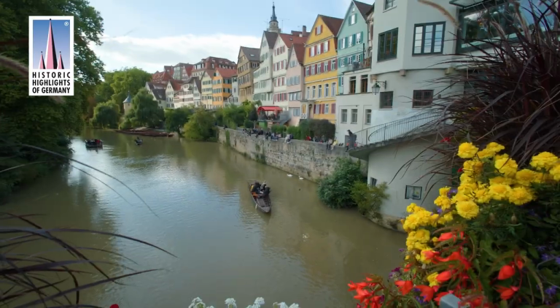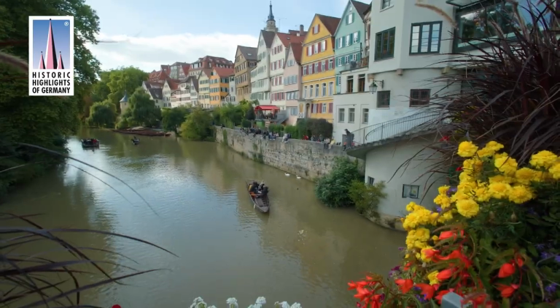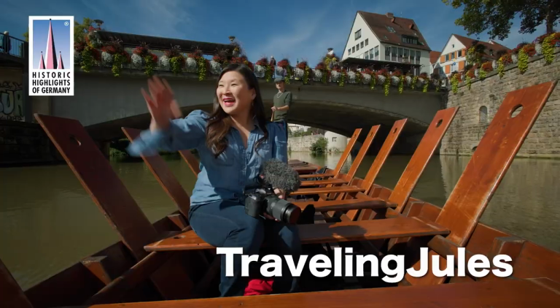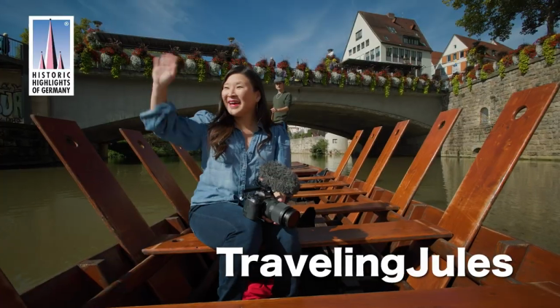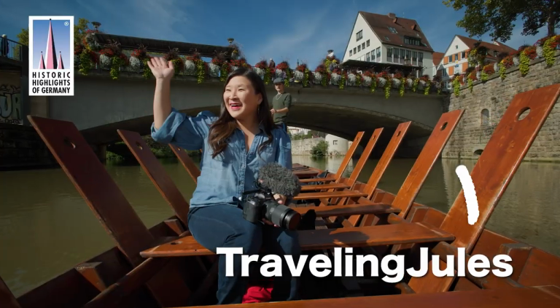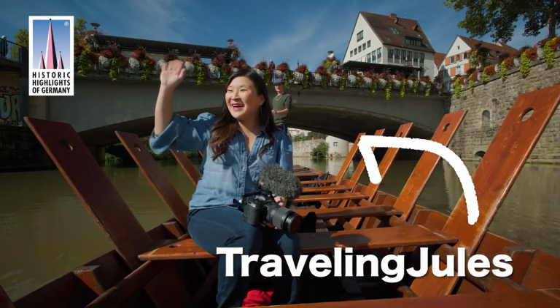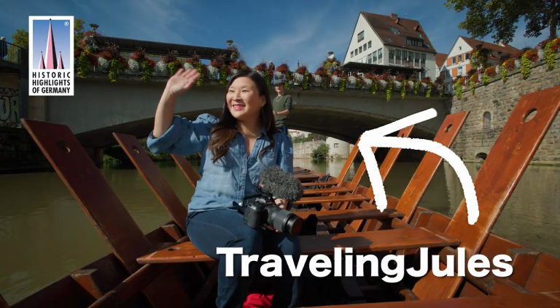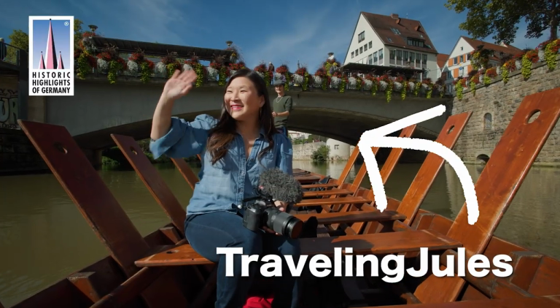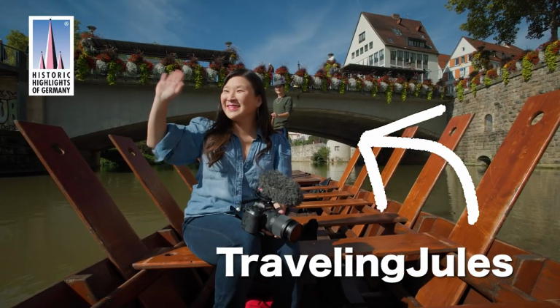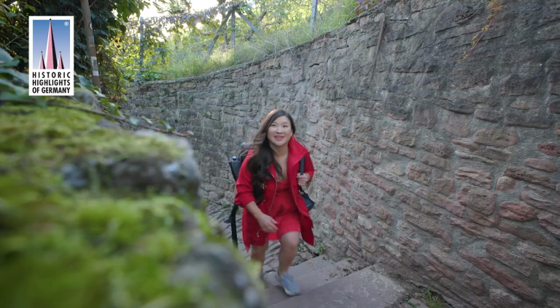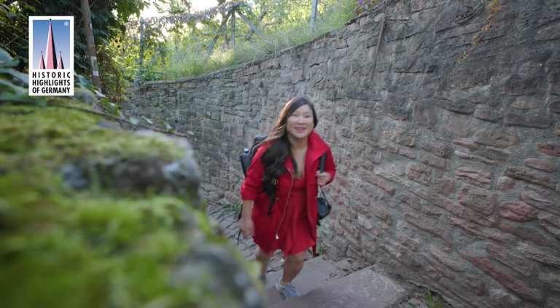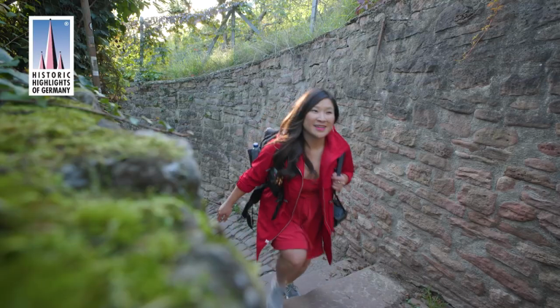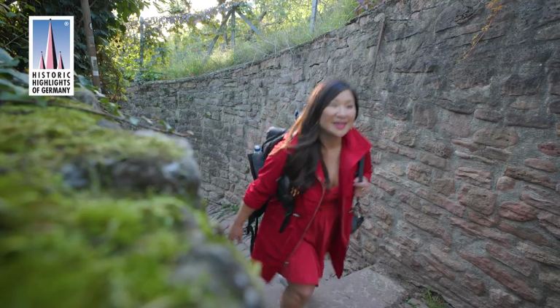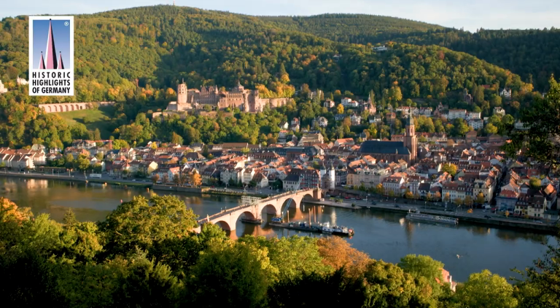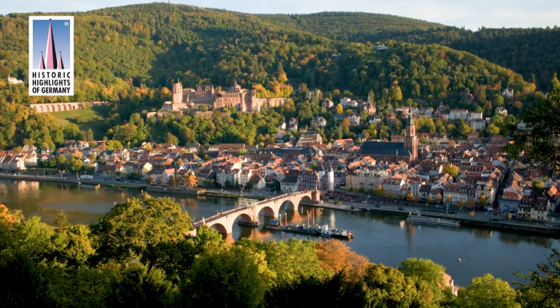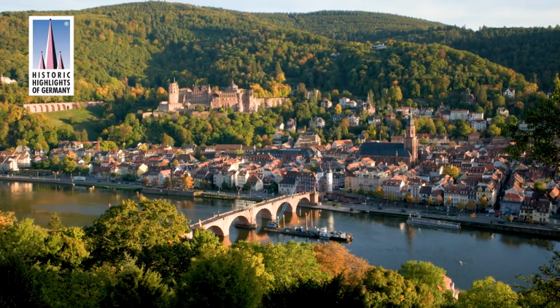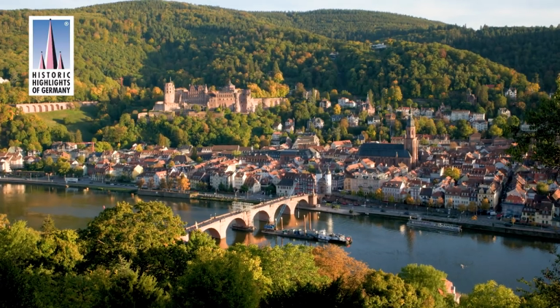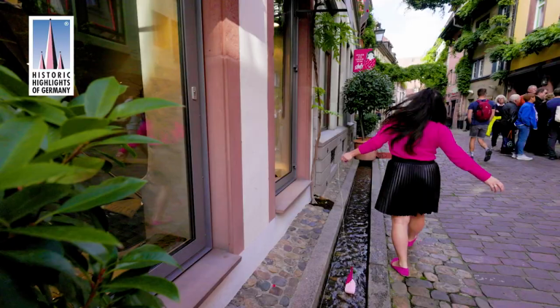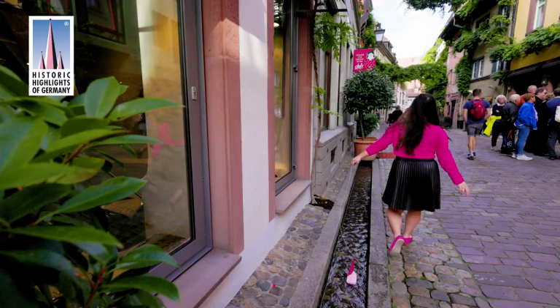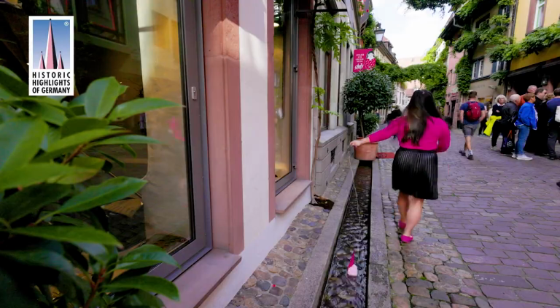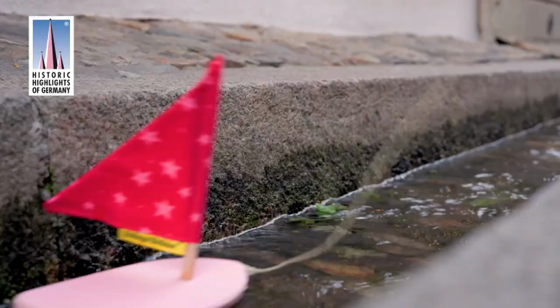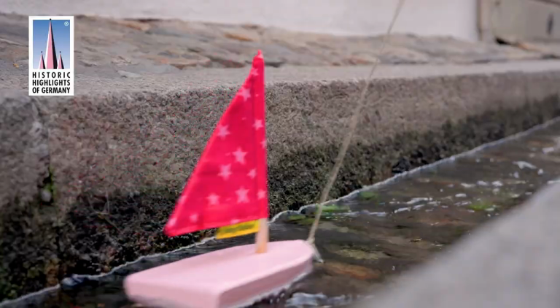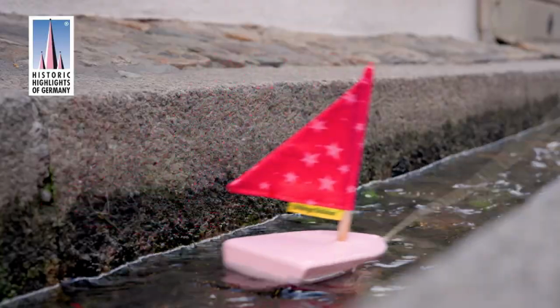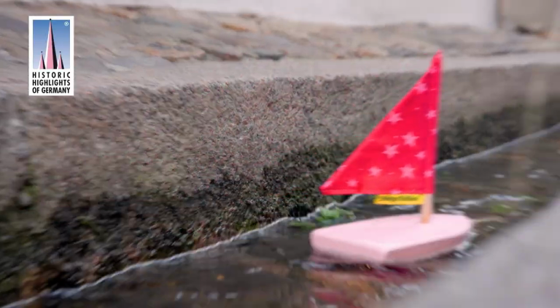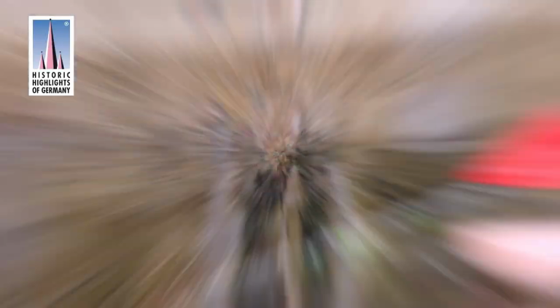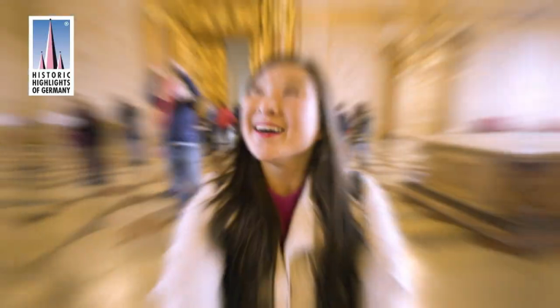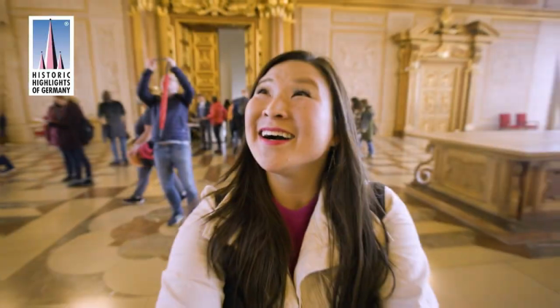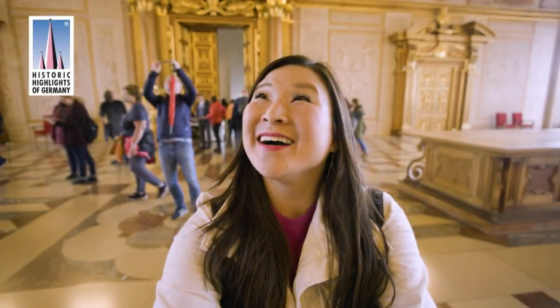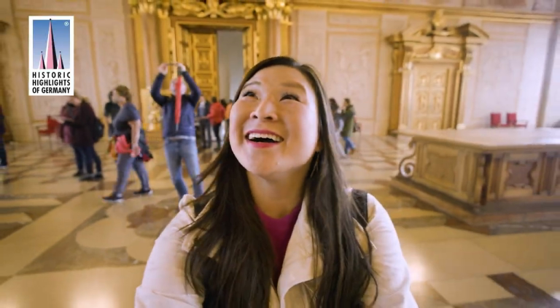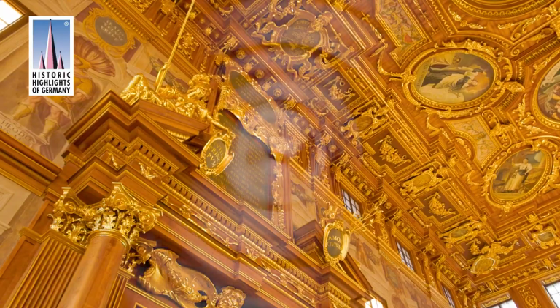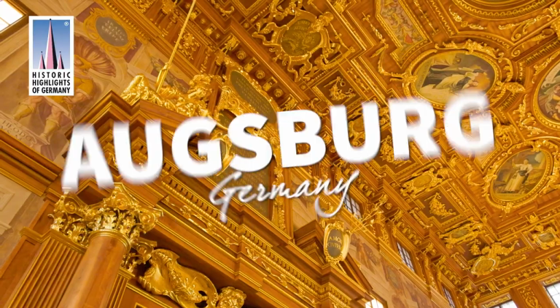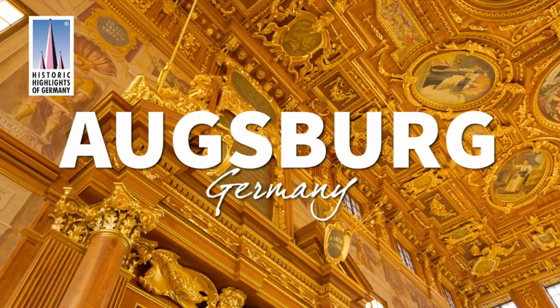Hey, I'm Traveling Jules, and I'm getting off the beaten path to discover hidden gems in Germany. Today I'm exploring Augsburg.